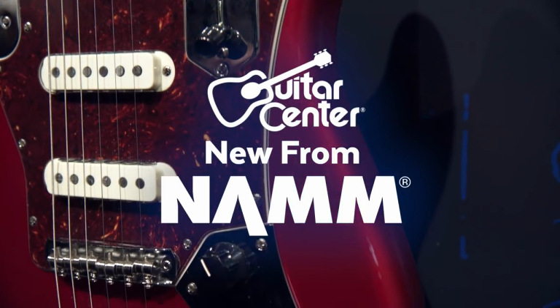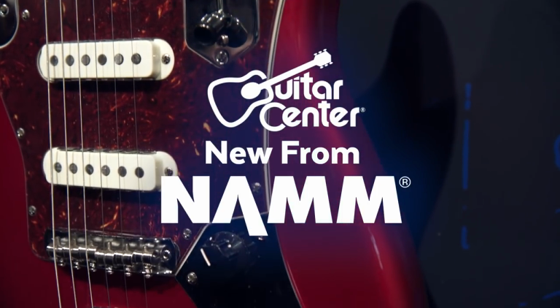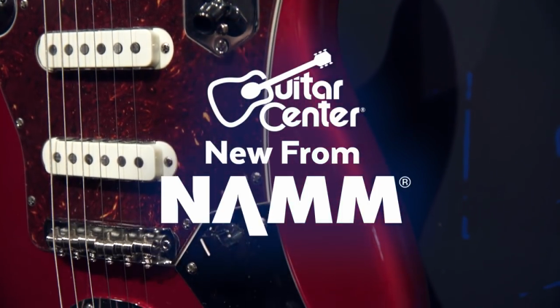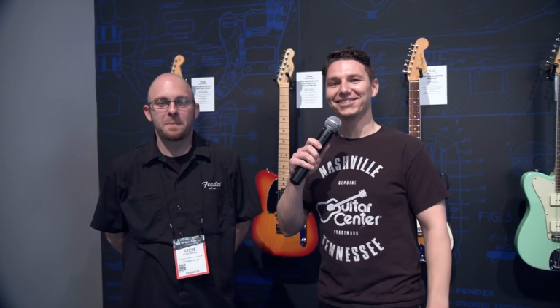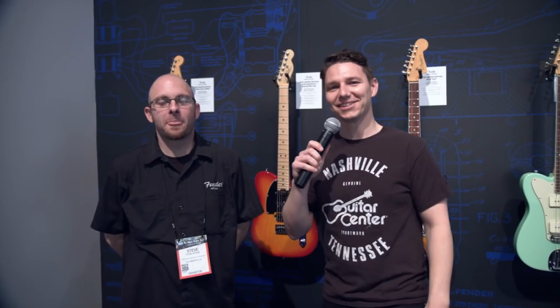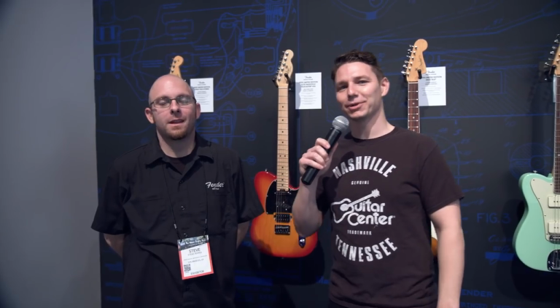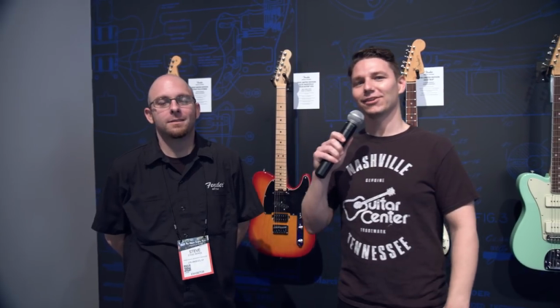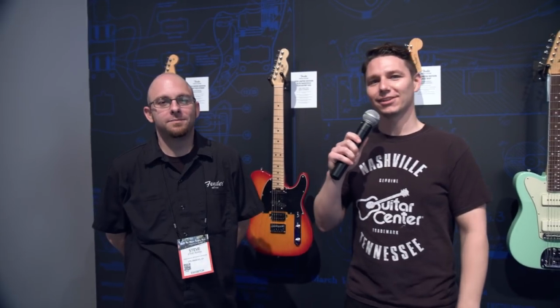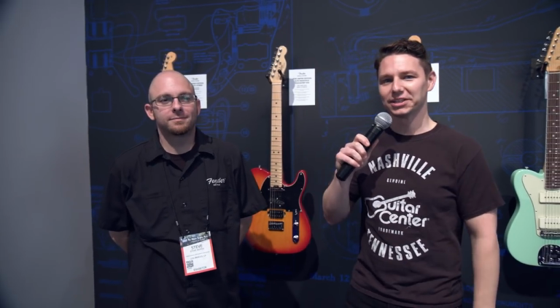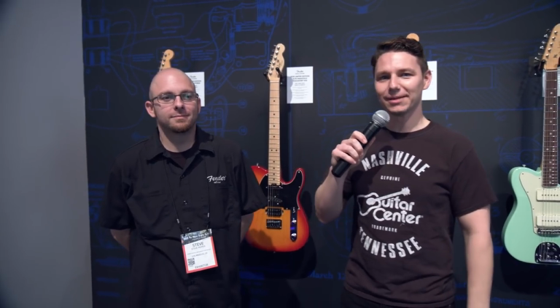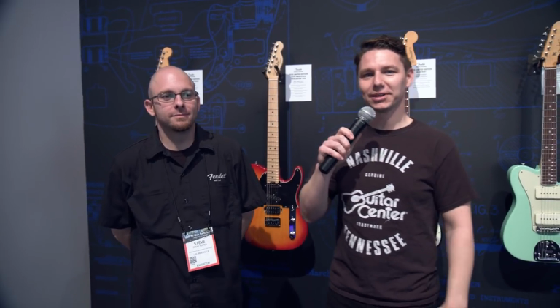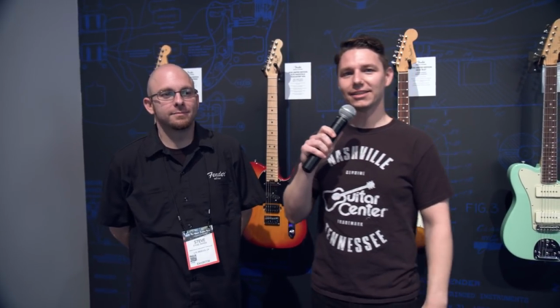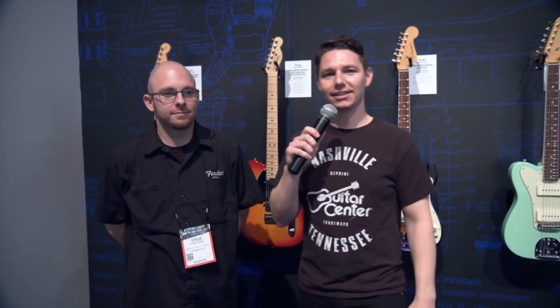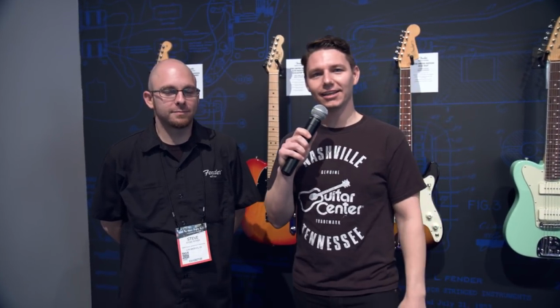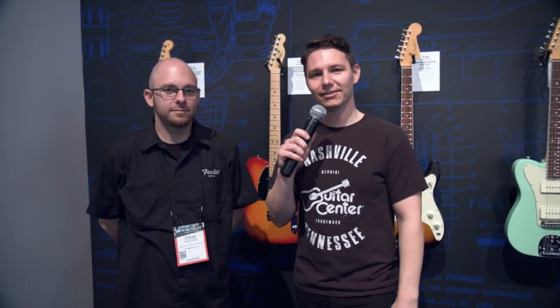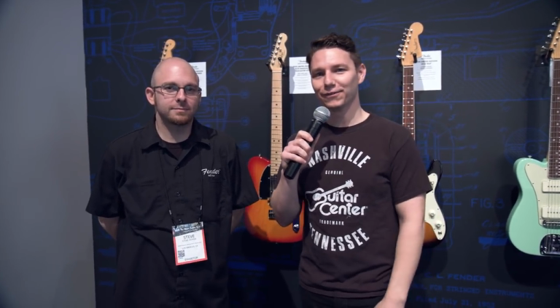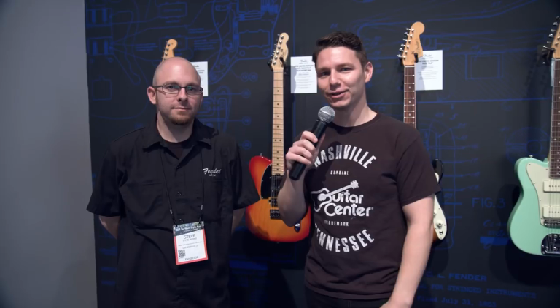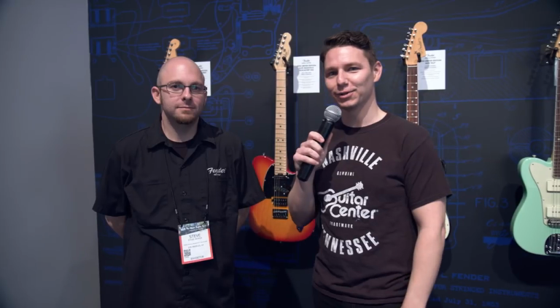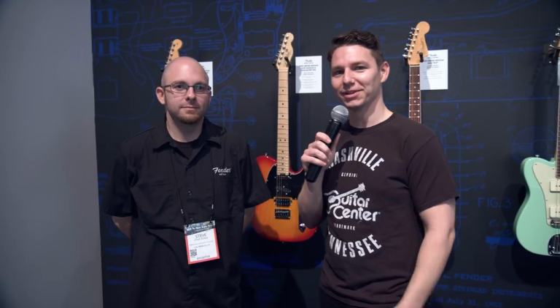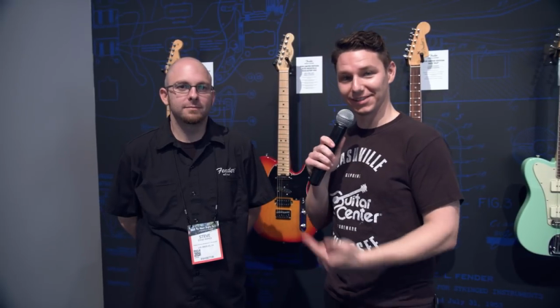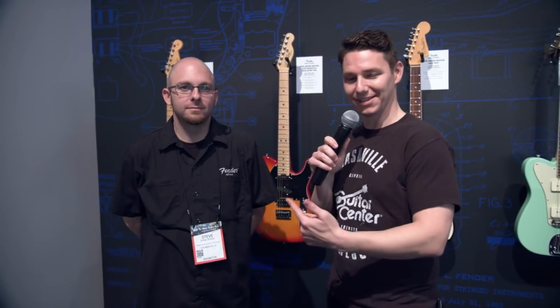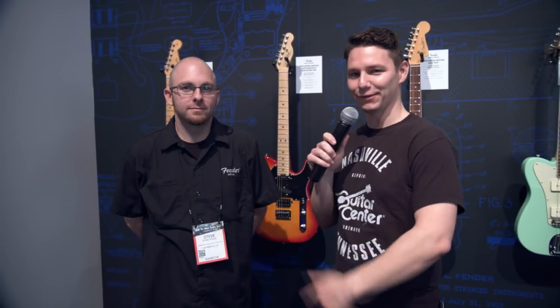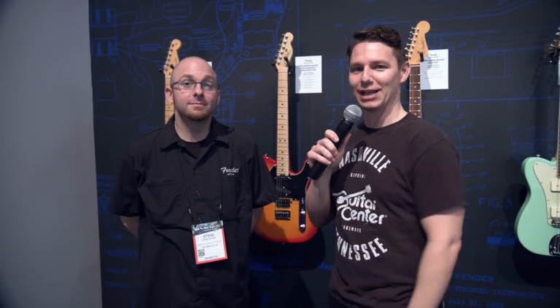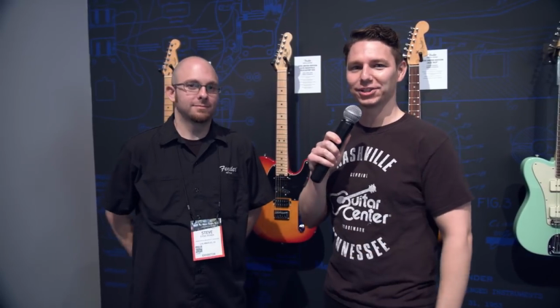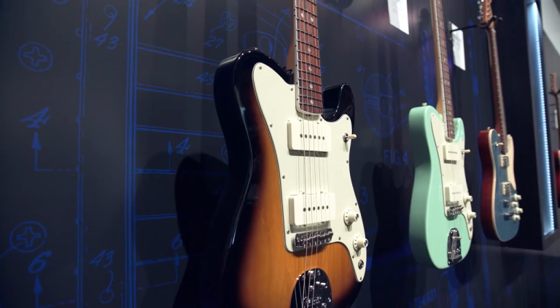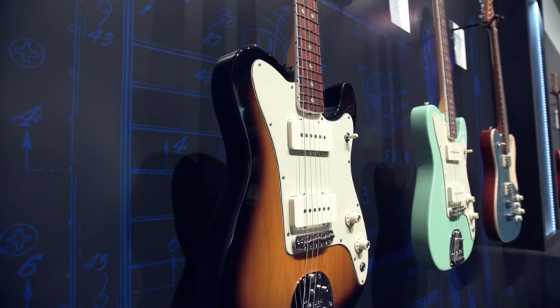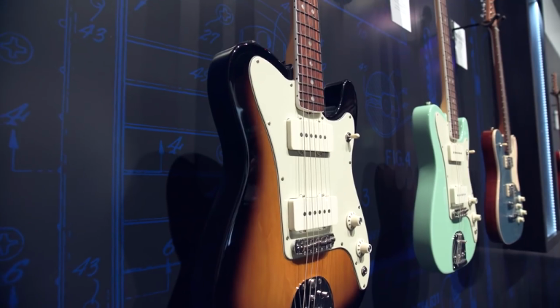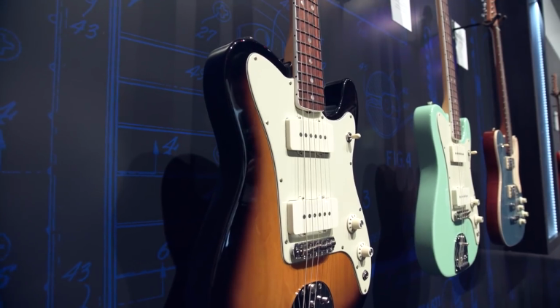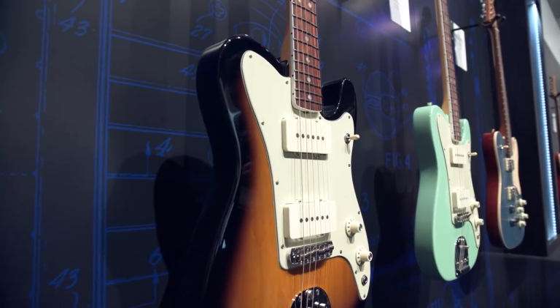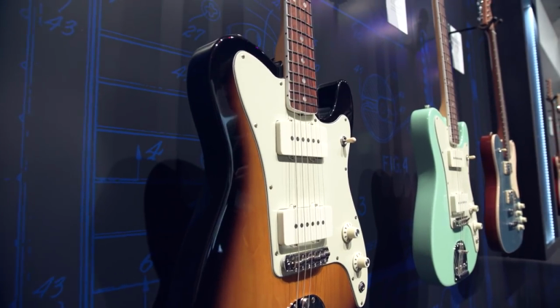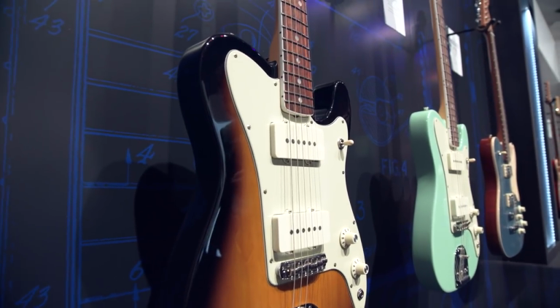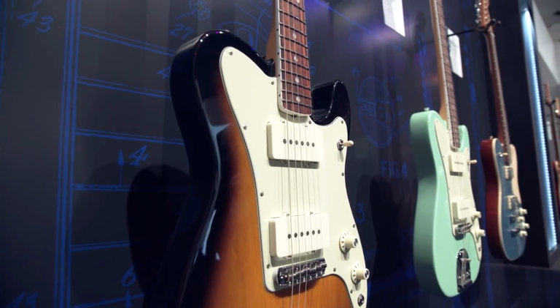Hey gang, this is Steve with Guitar Center. We're at NAMM 2018 hanging out in the Fender booth with Steve, and we're checking out the Parallel Universe guitars.